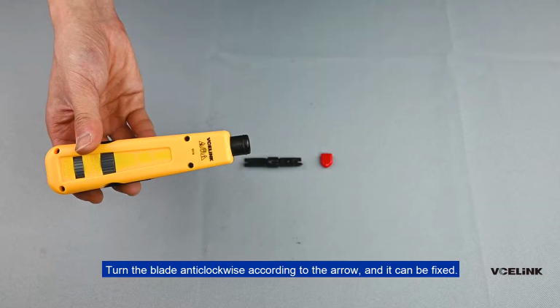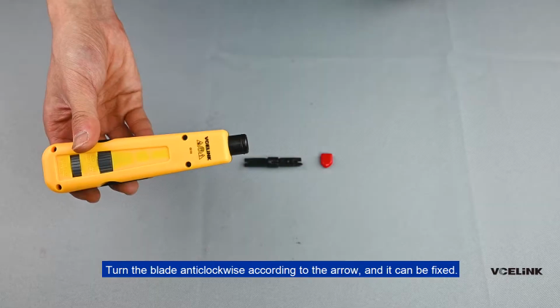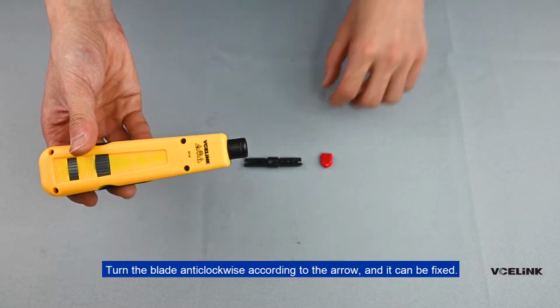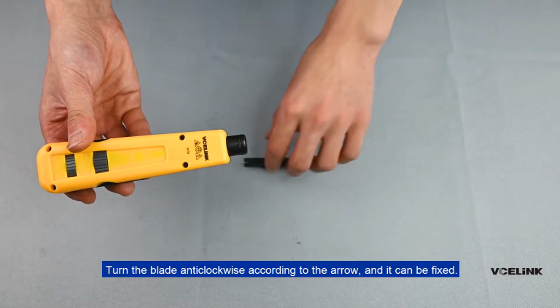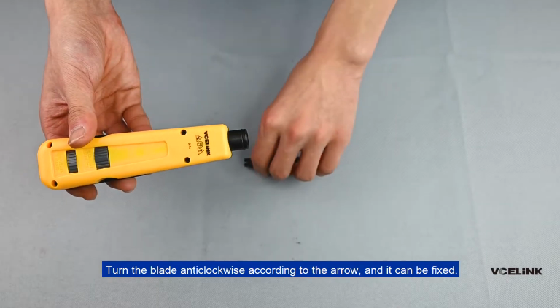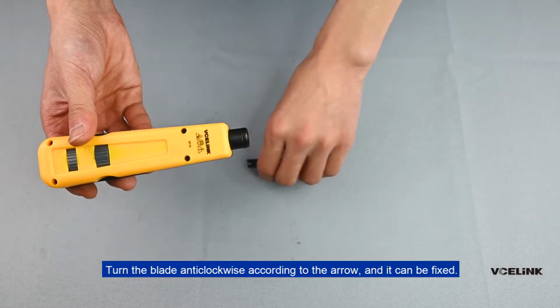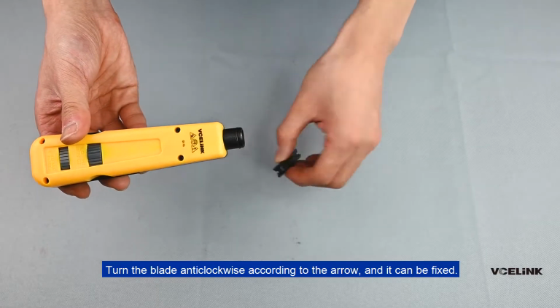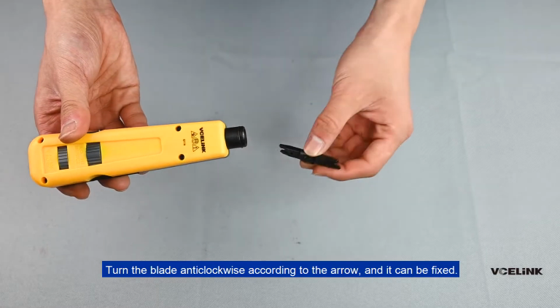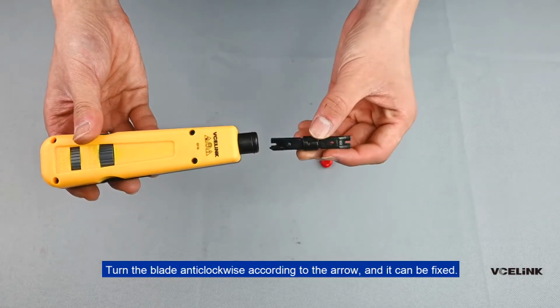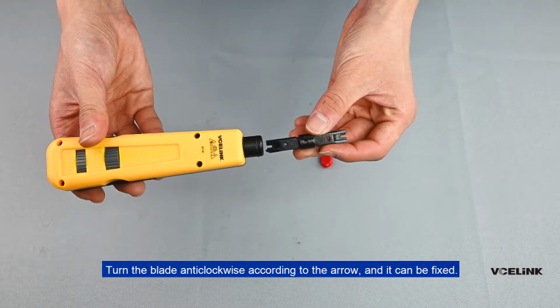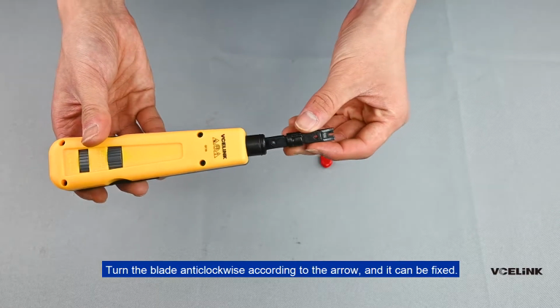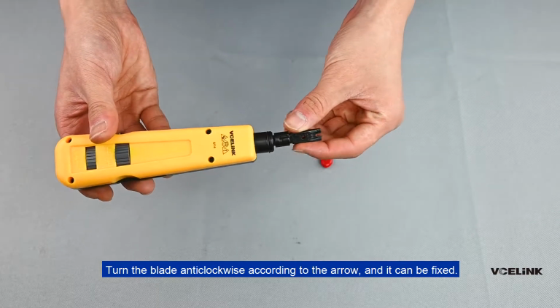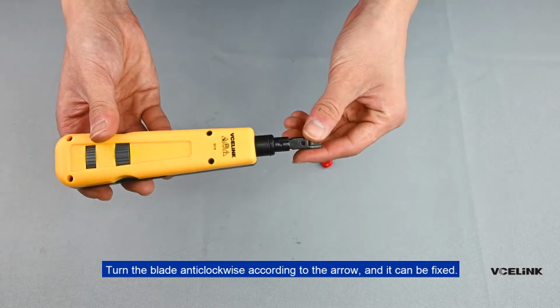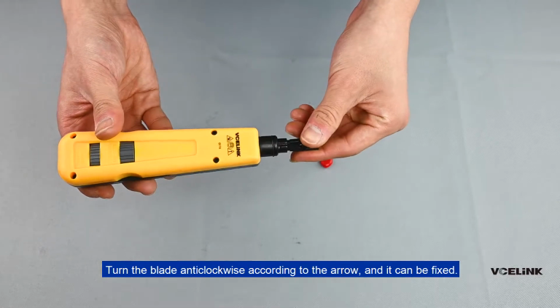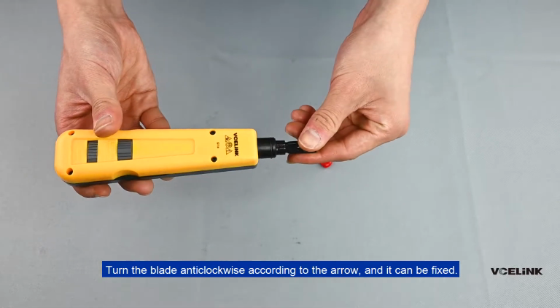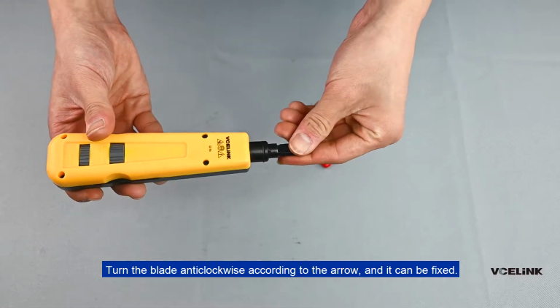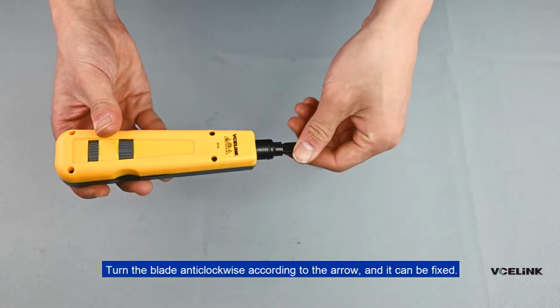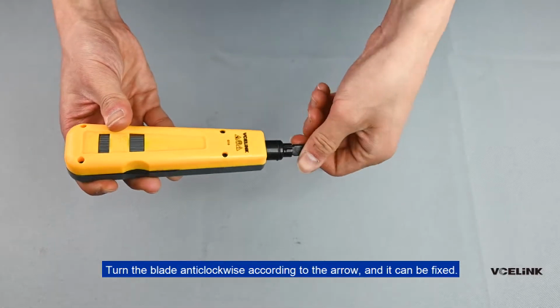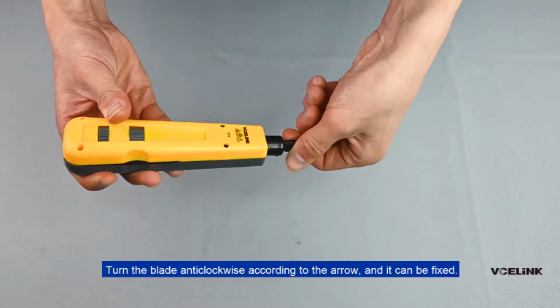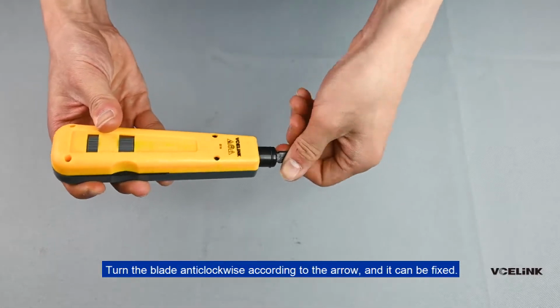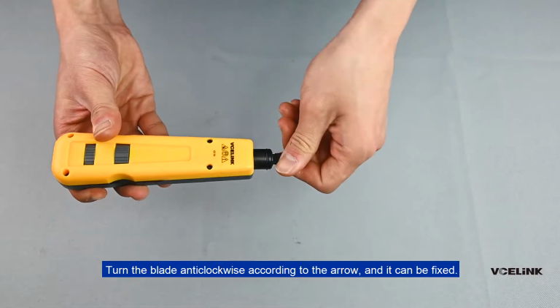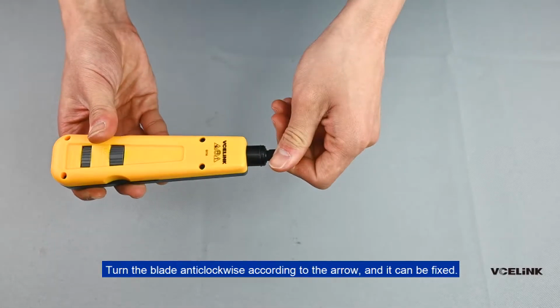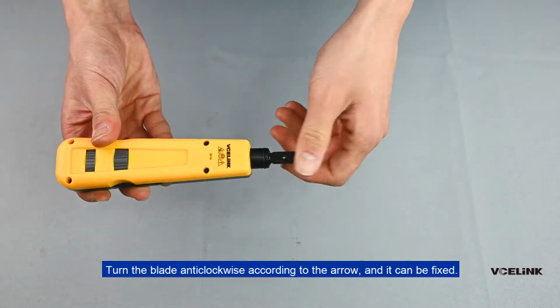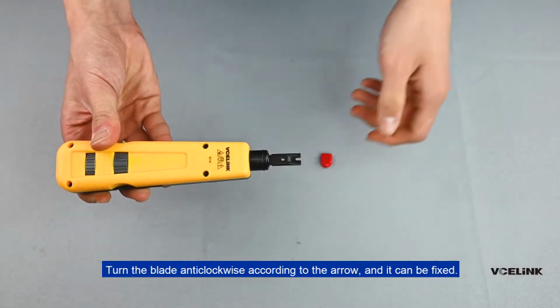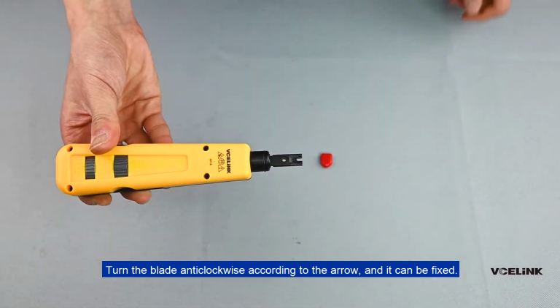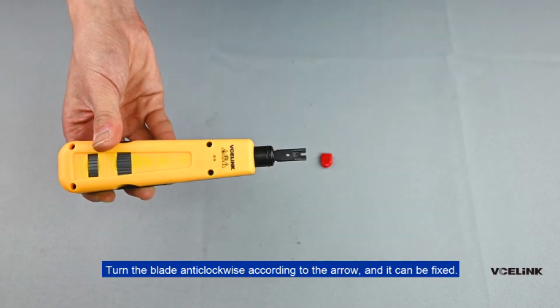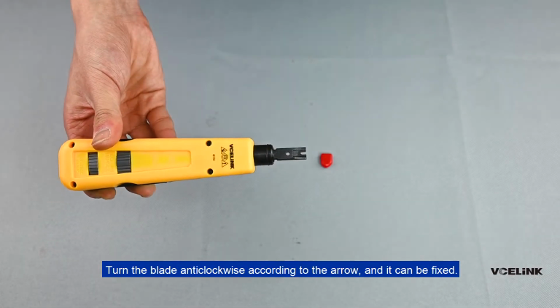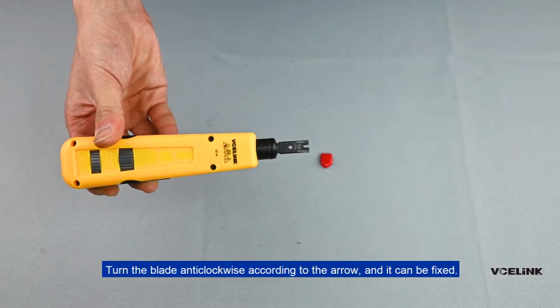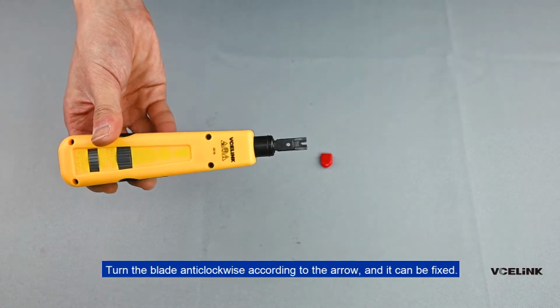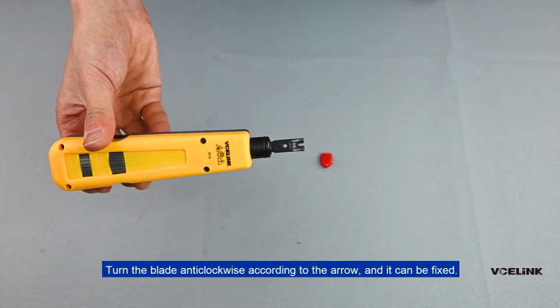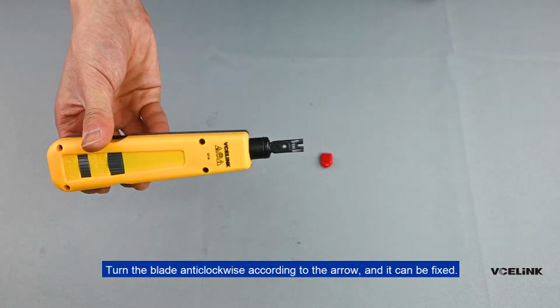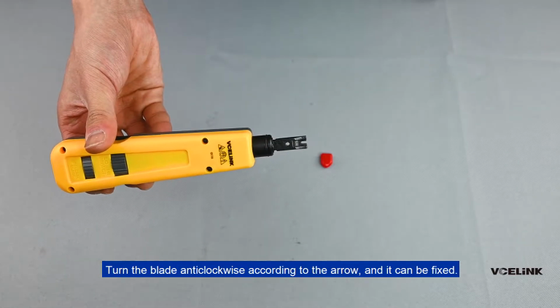Turn the blade anti-clockwise according to the arrow and it can be fixed.